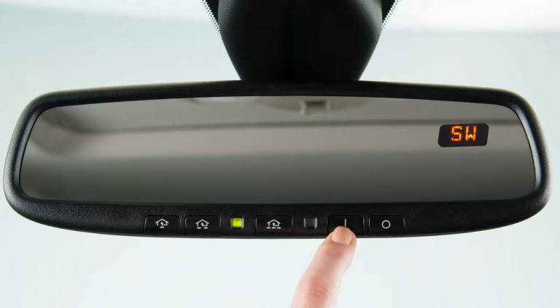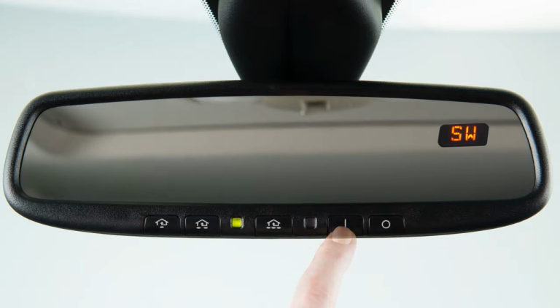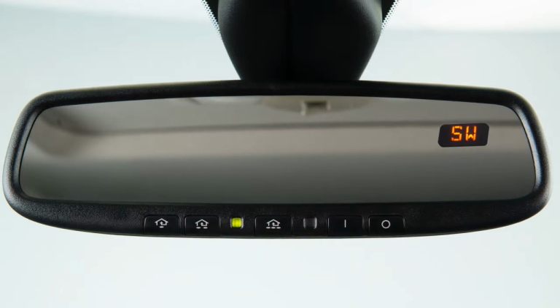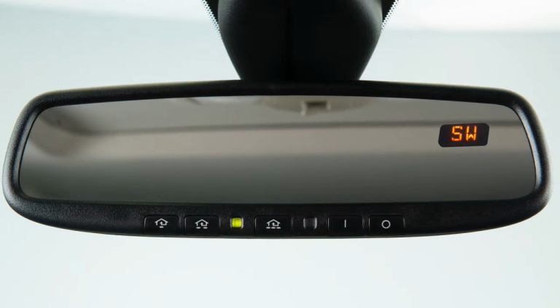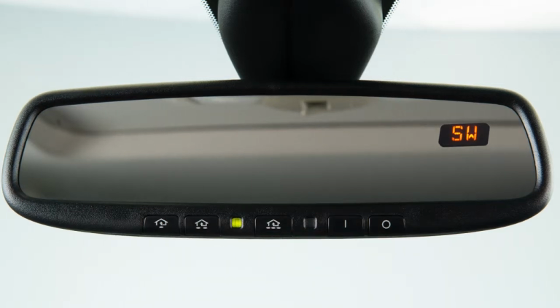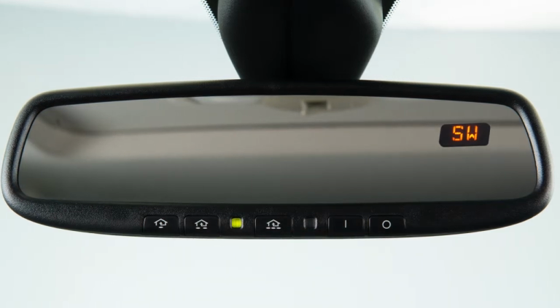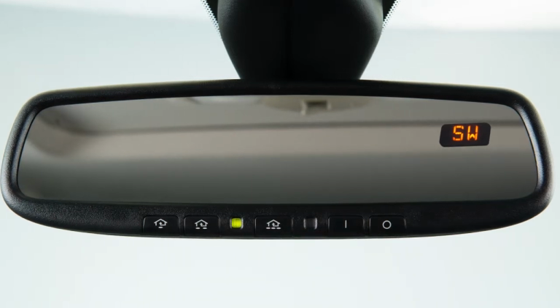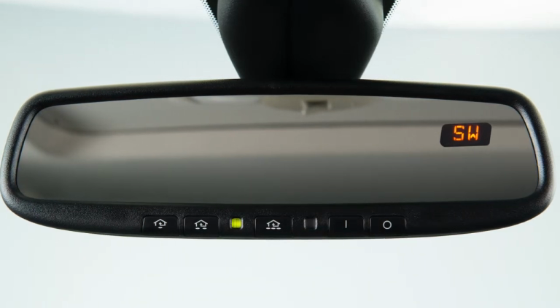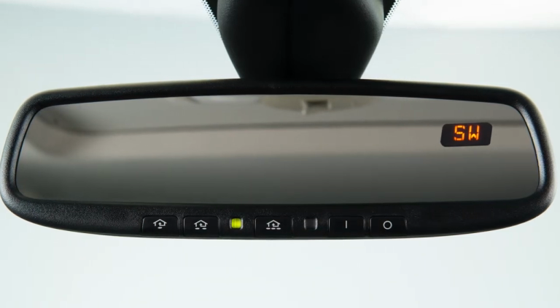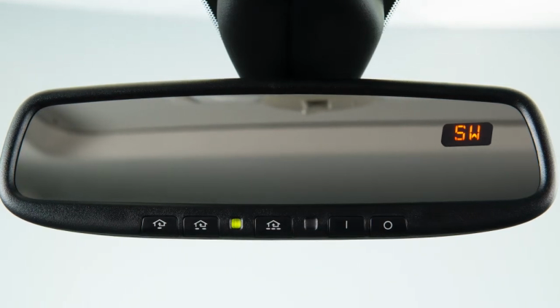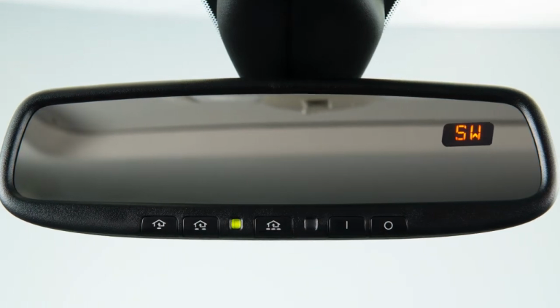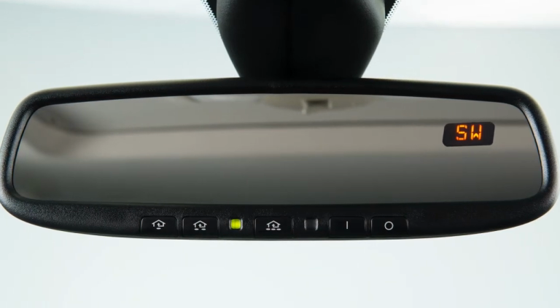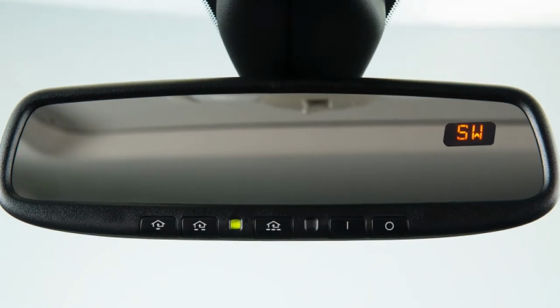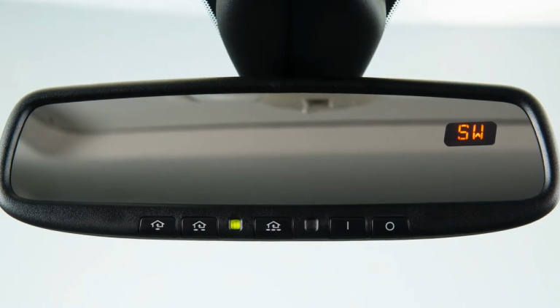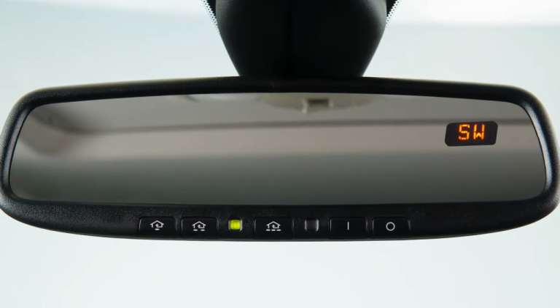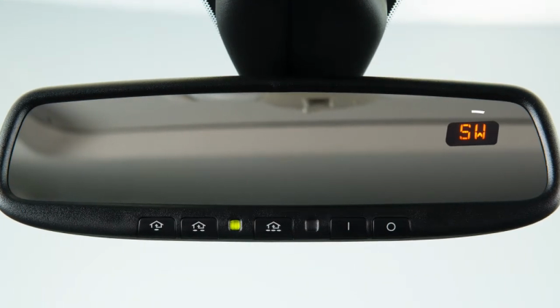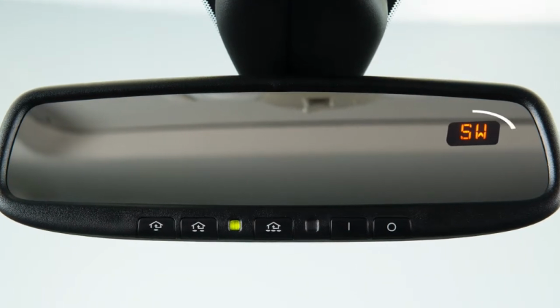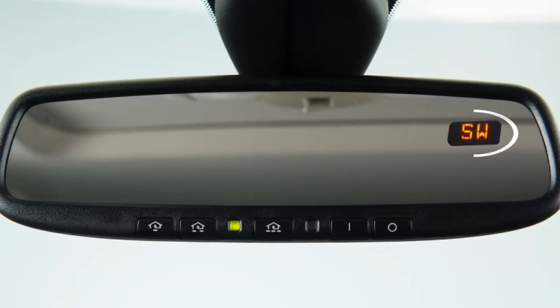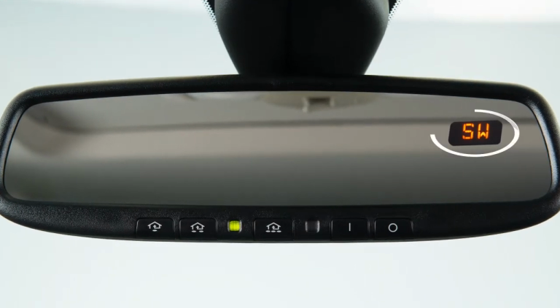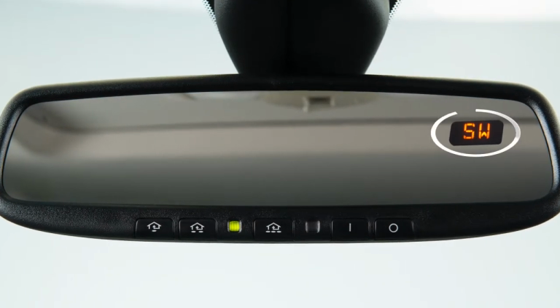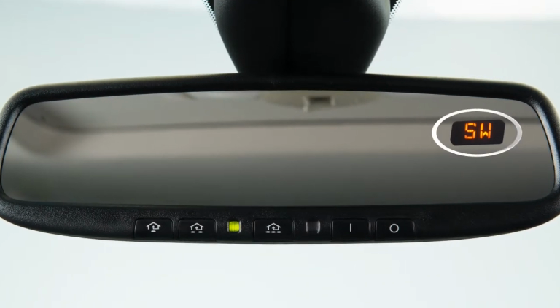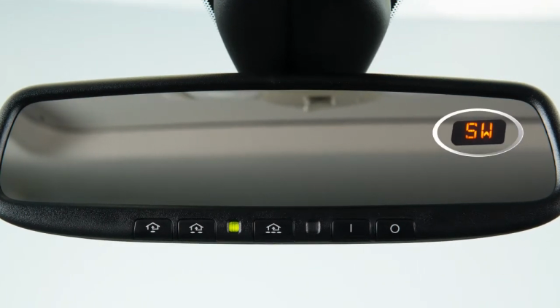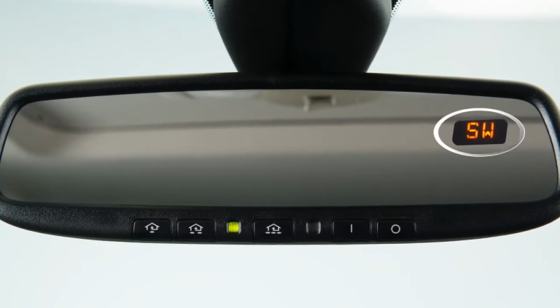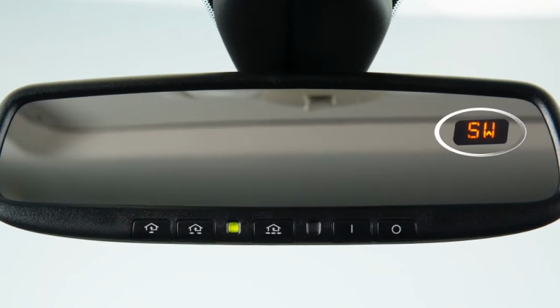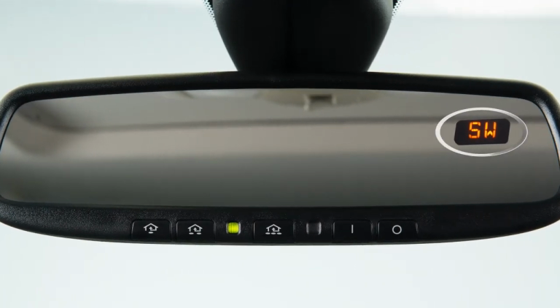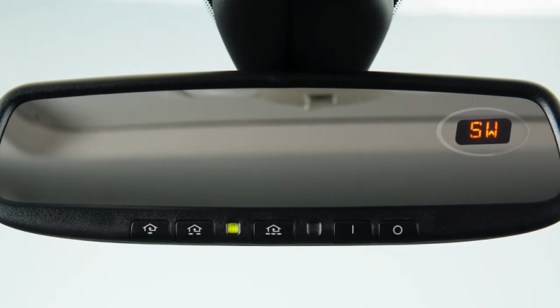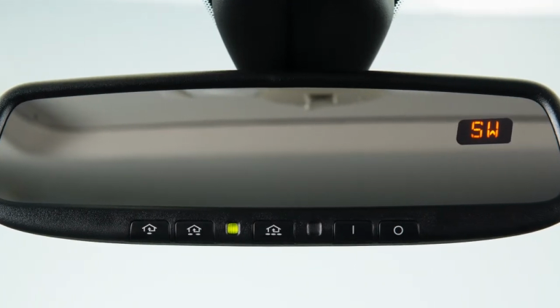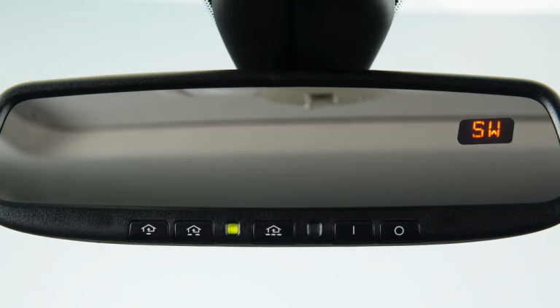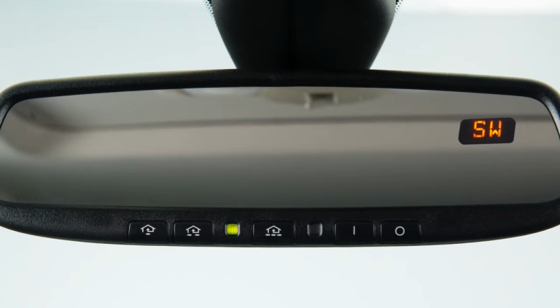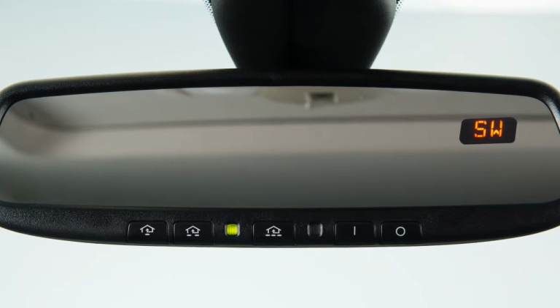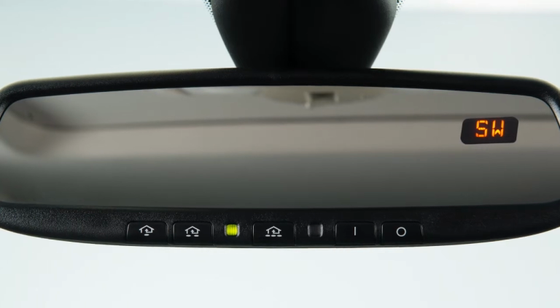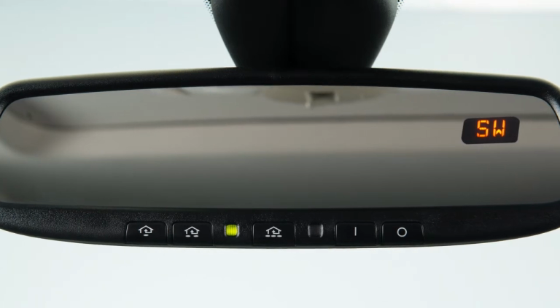If so equipped, your mirror has a built-in compass indicating in which direction your vehicle is traveling.